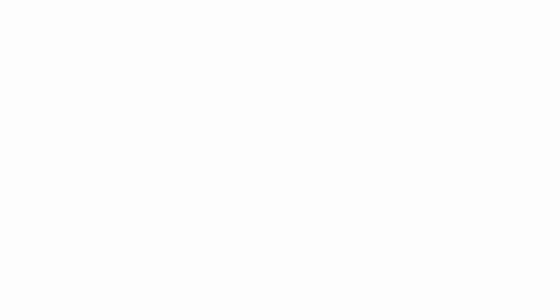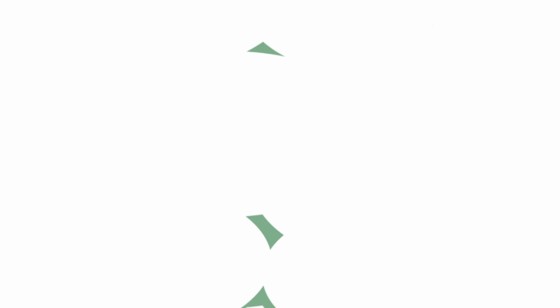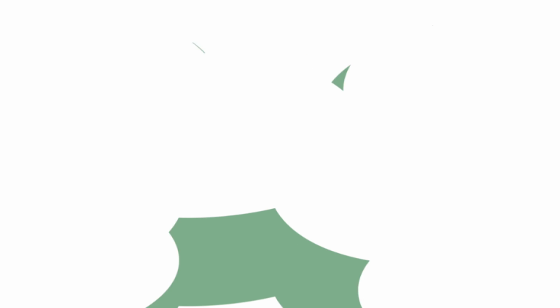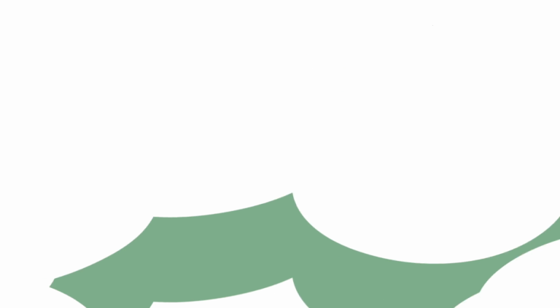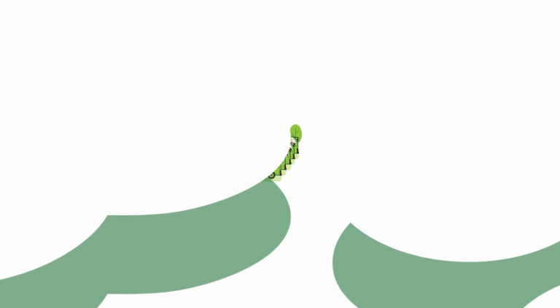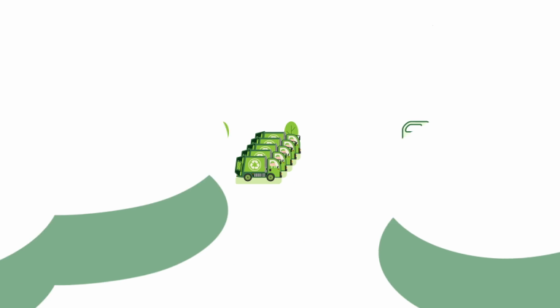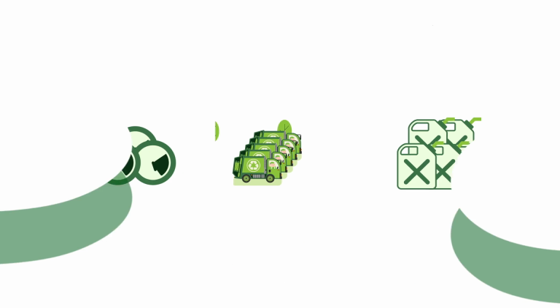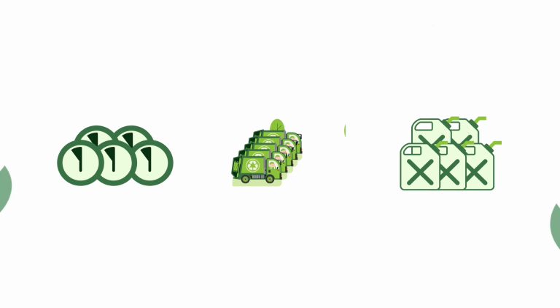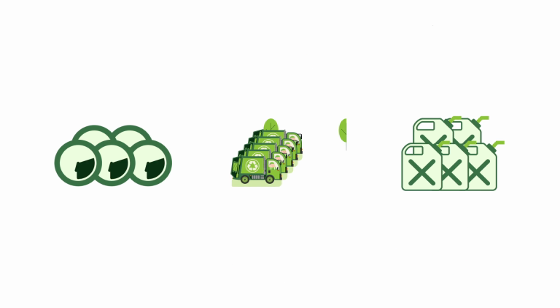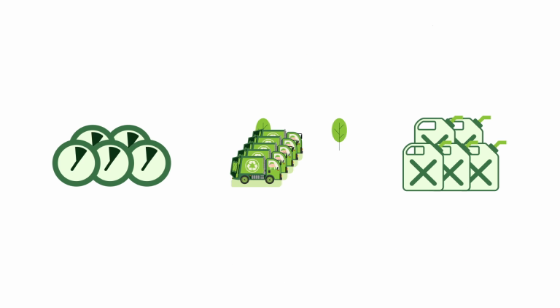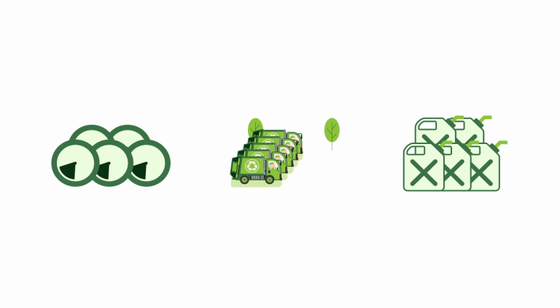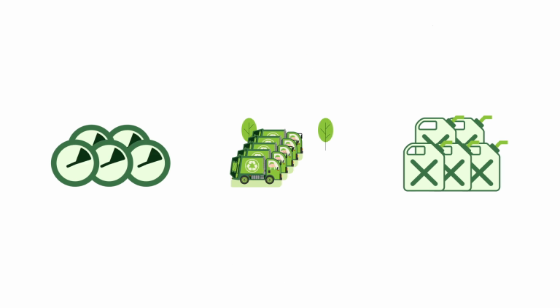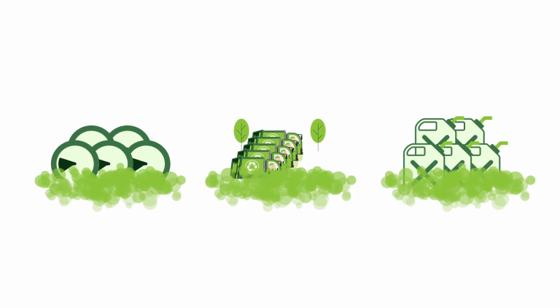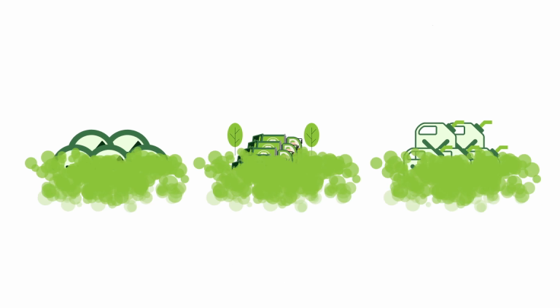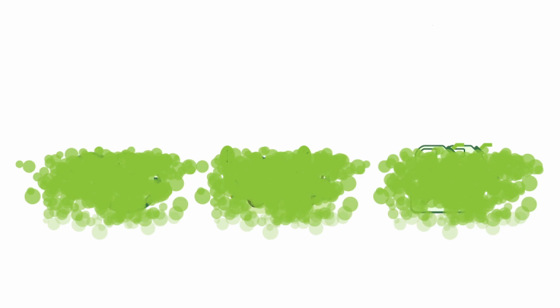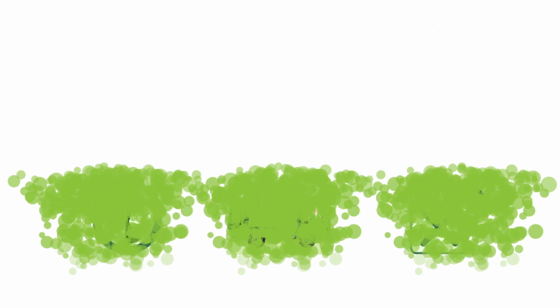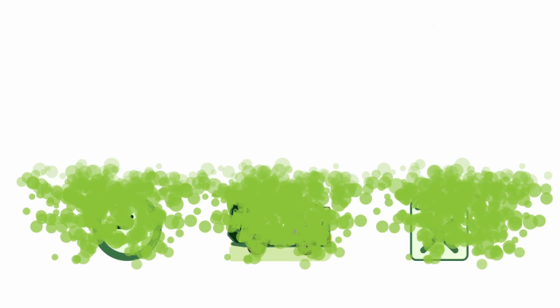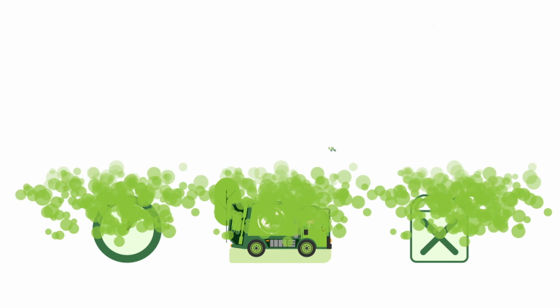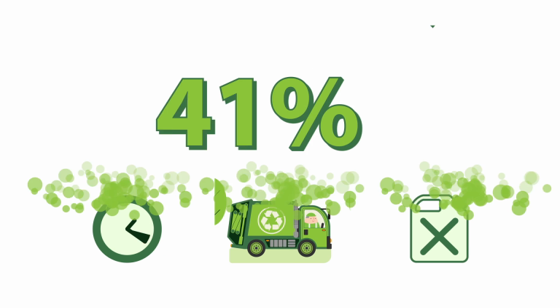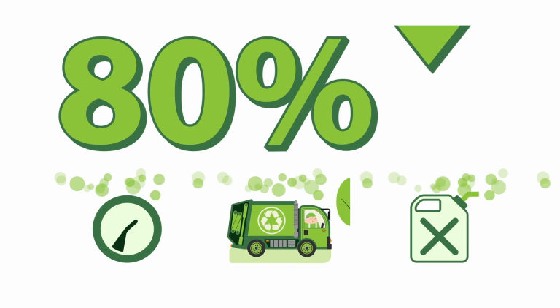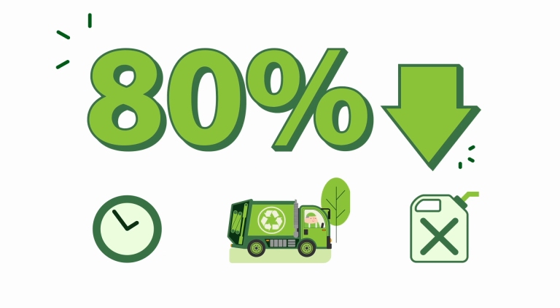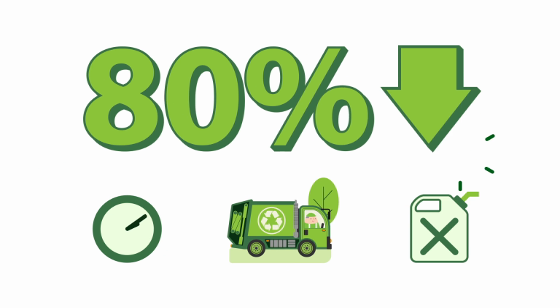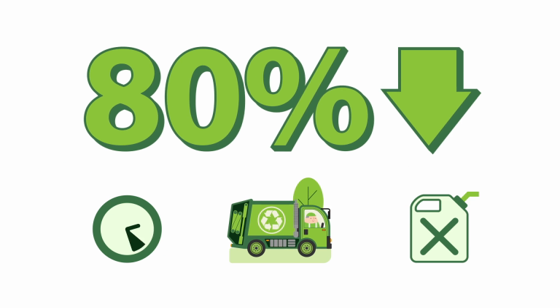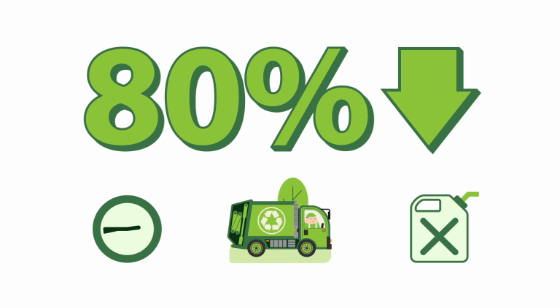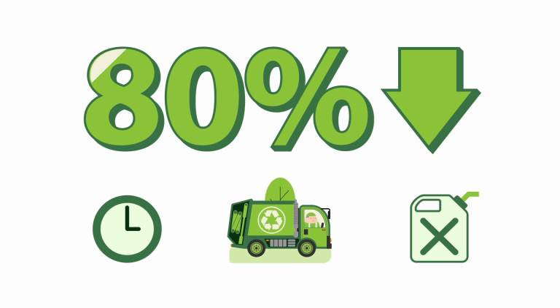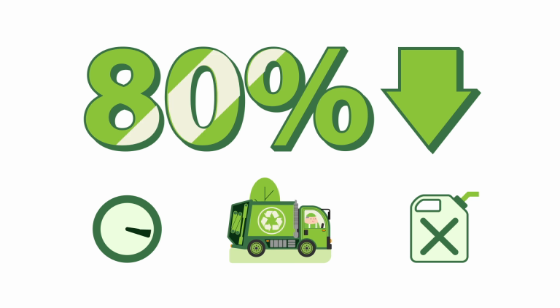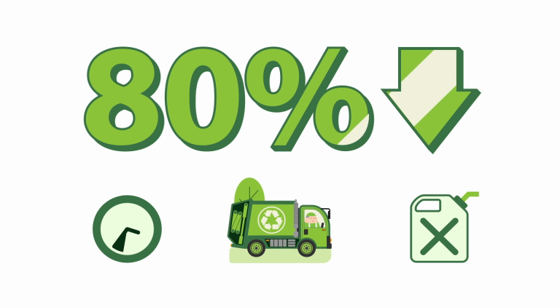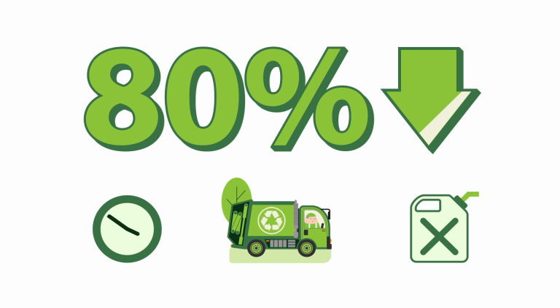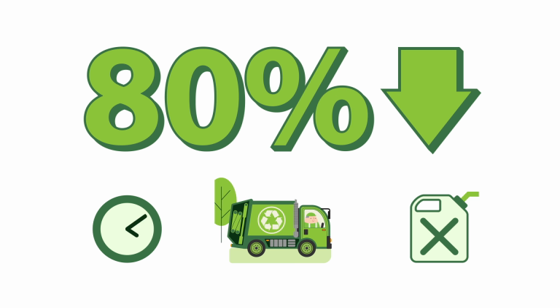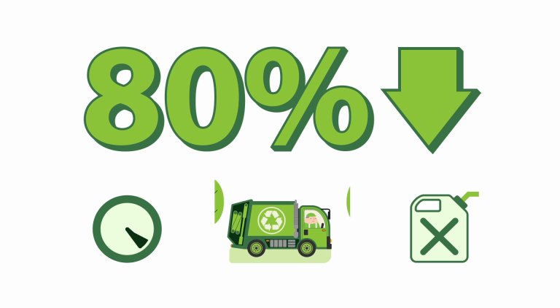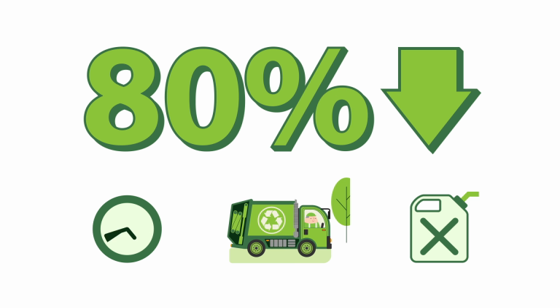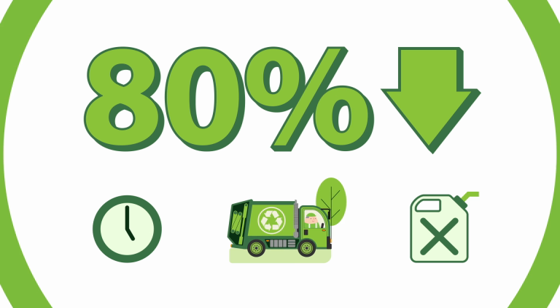With Clean City Networks, you need less trucks, less fuel, and less time, reducing your operational costs by up to 80%.